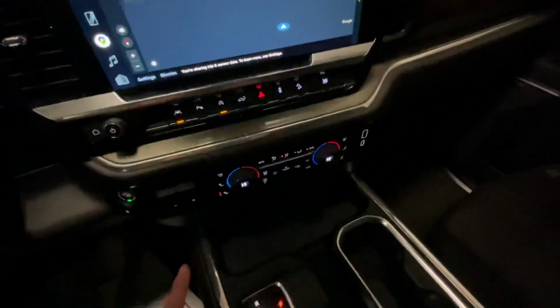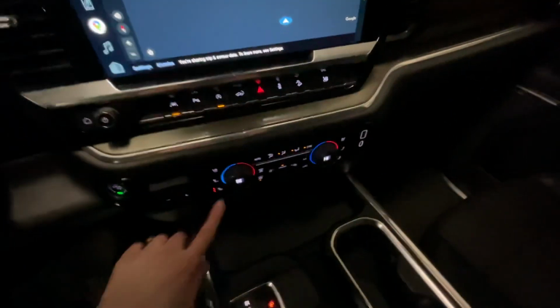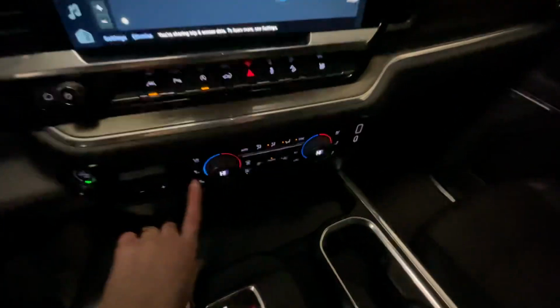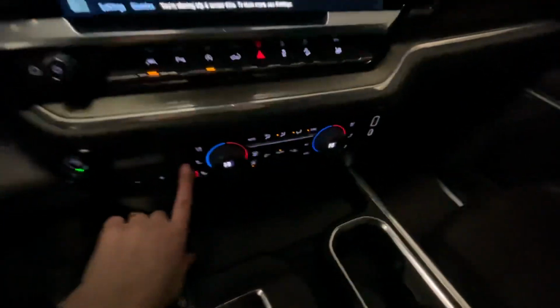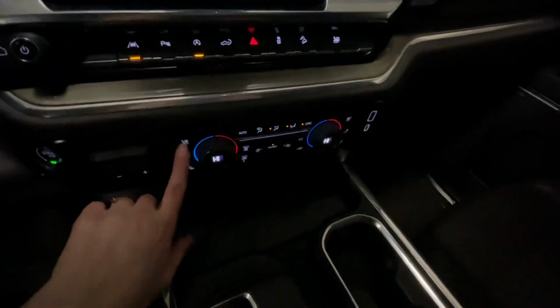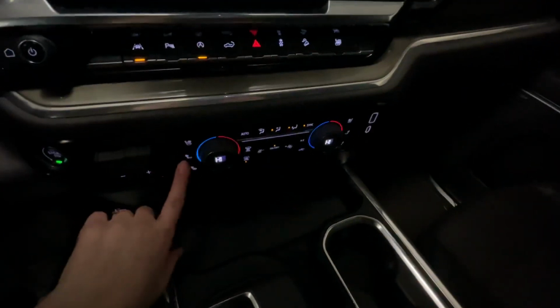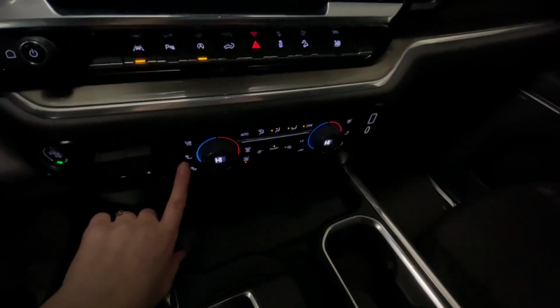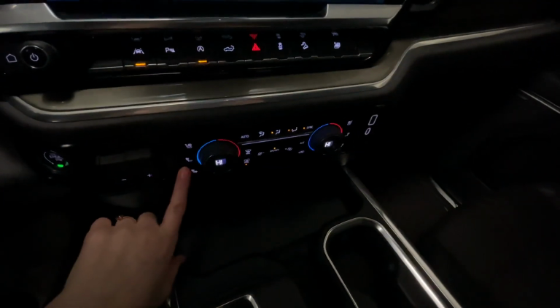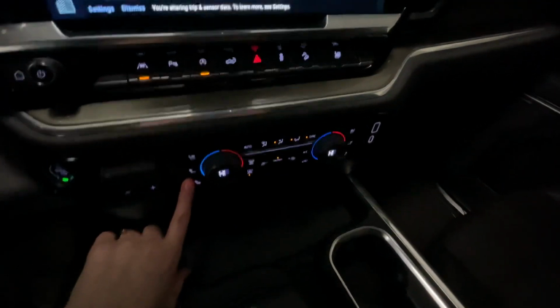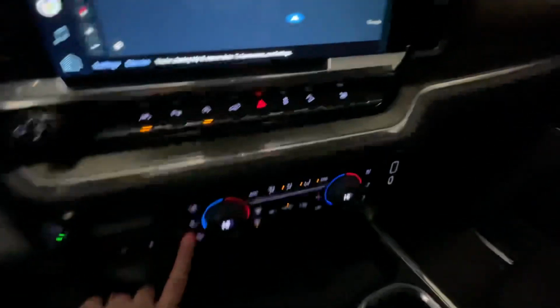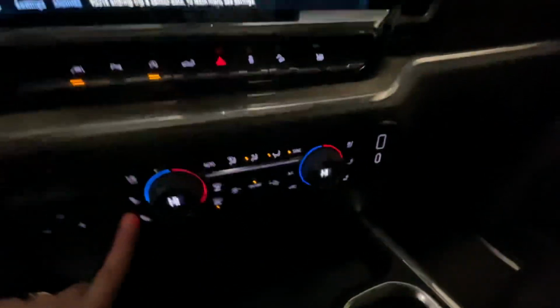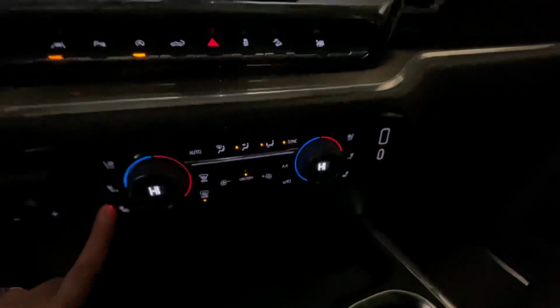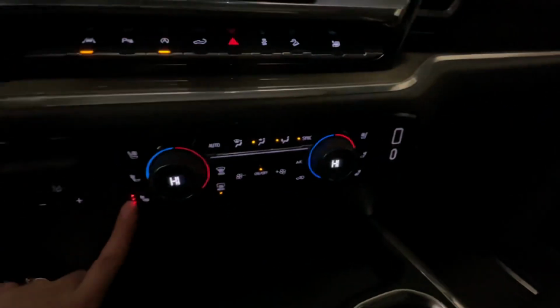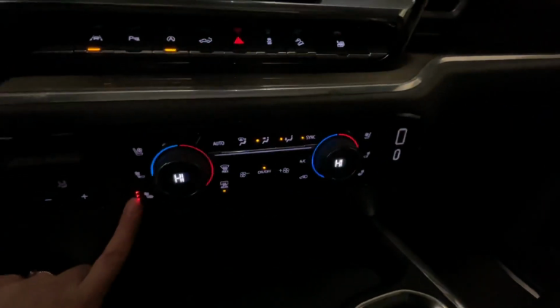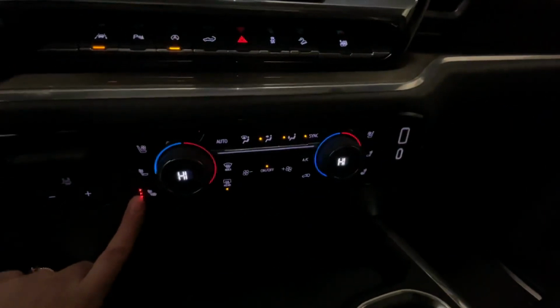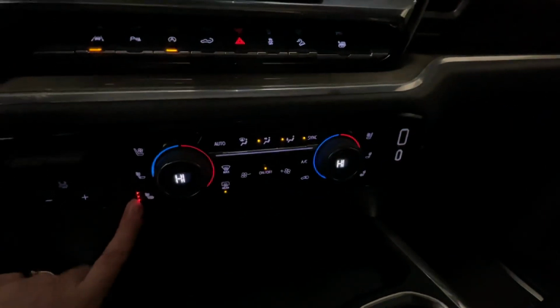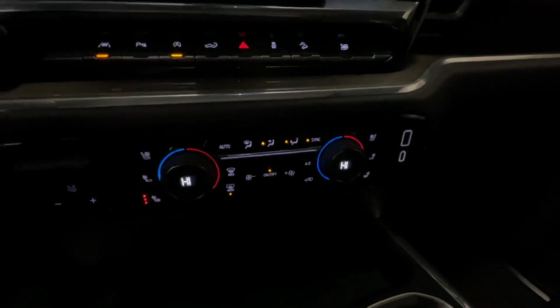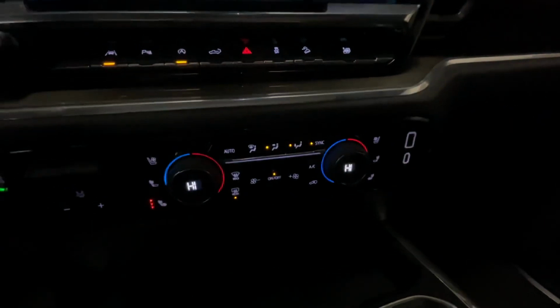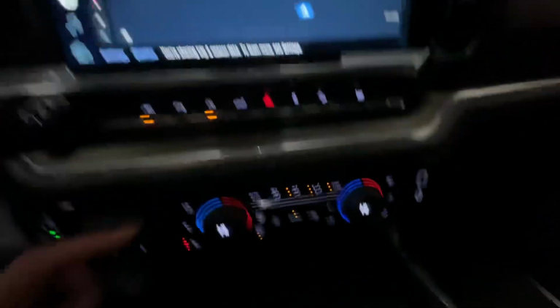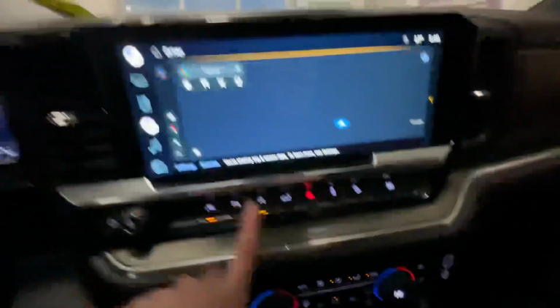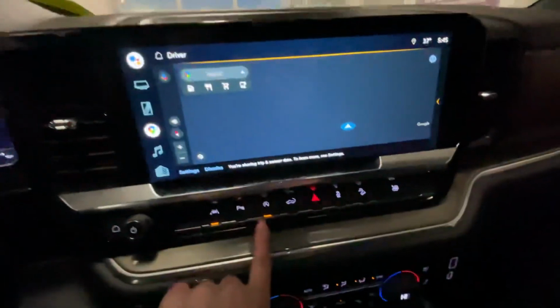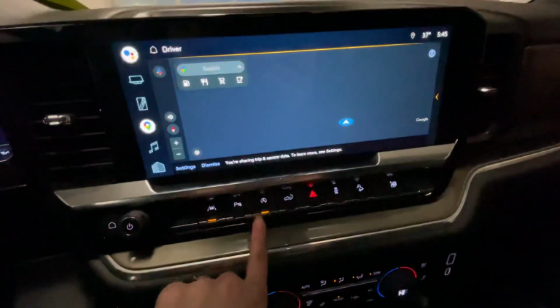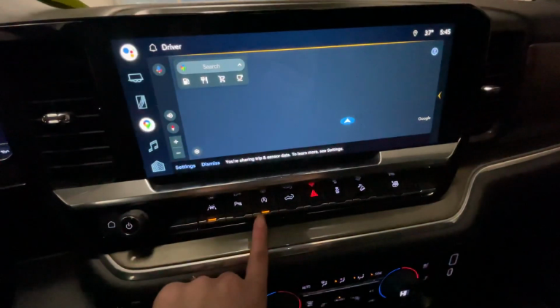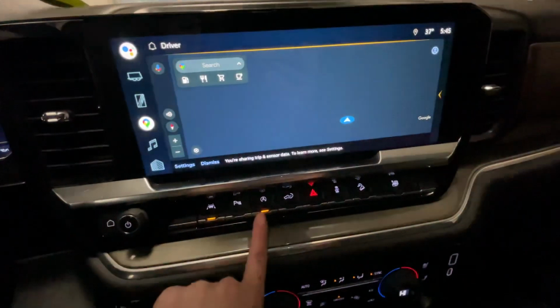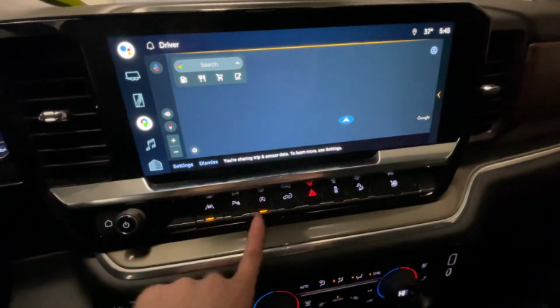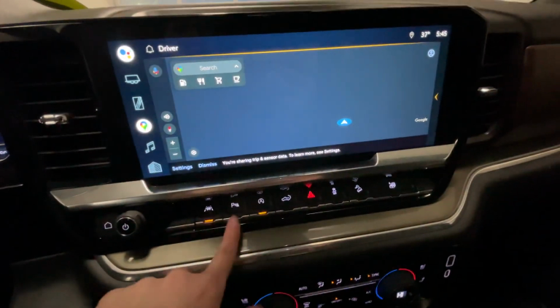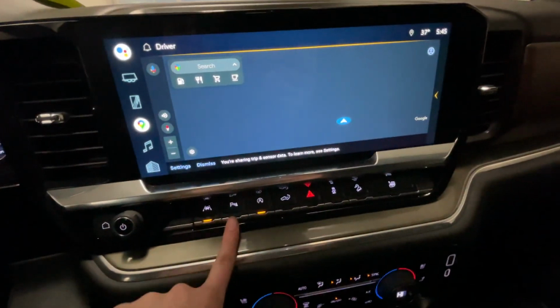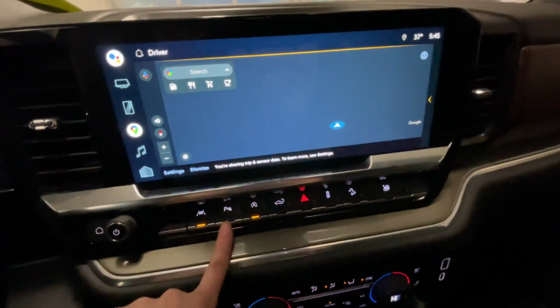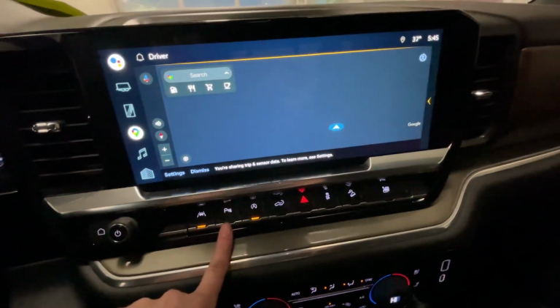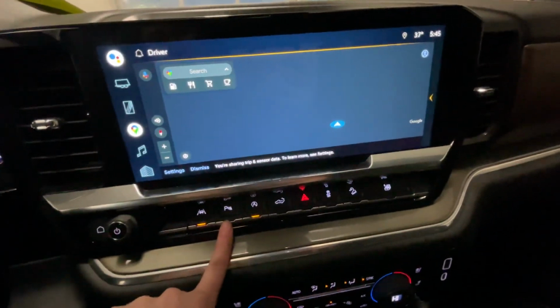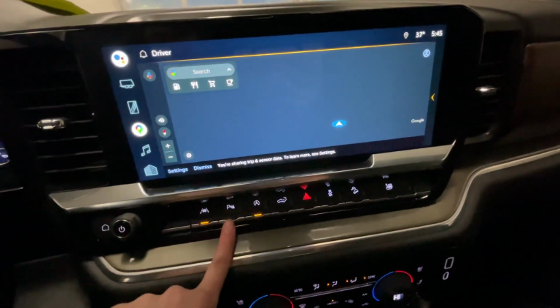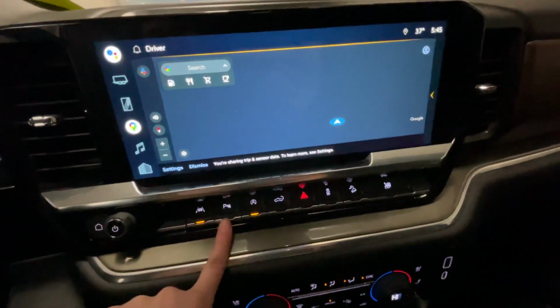It has heated and cooled front seats right here. You can turn auto stop on and off. It has front and rear park assist.